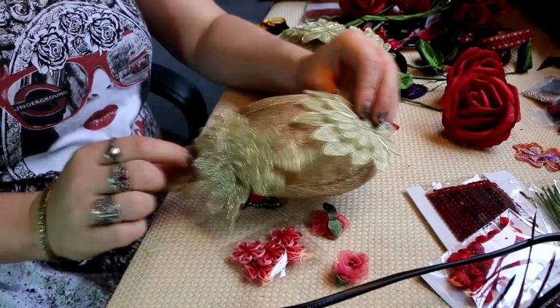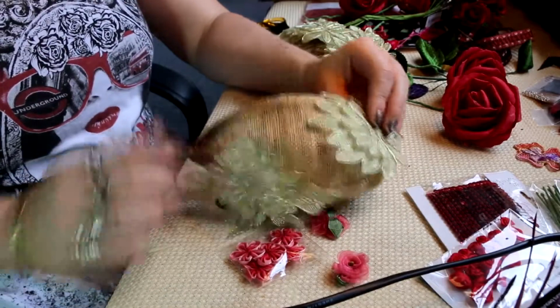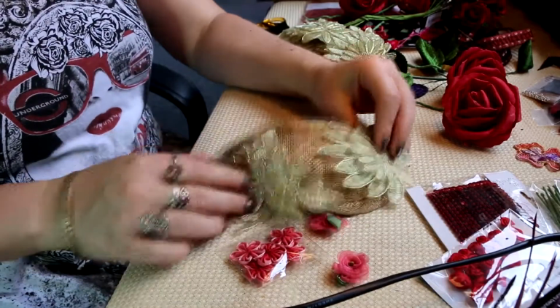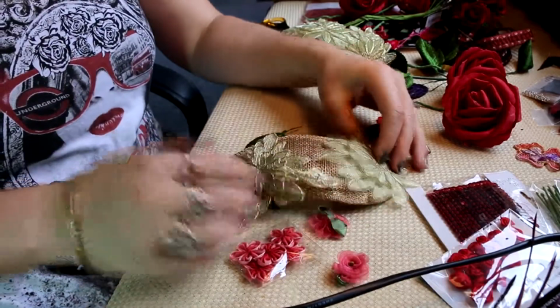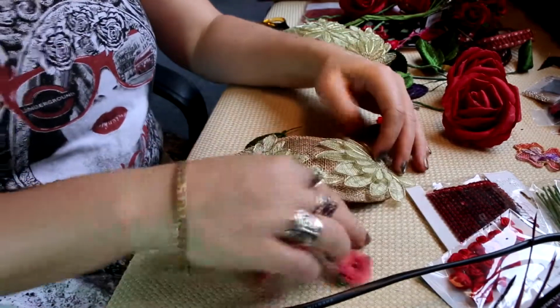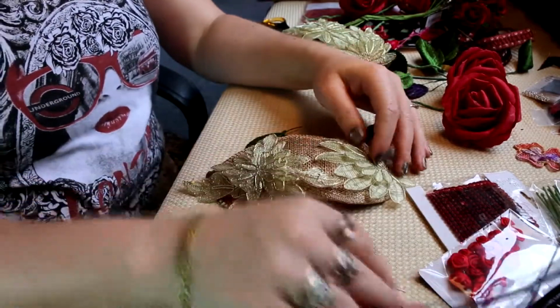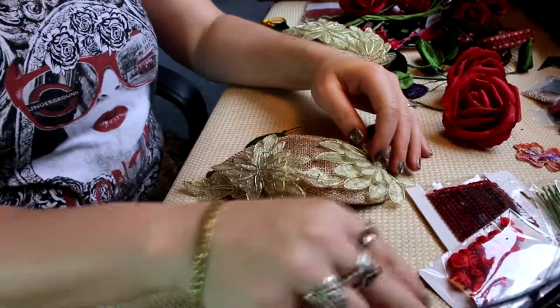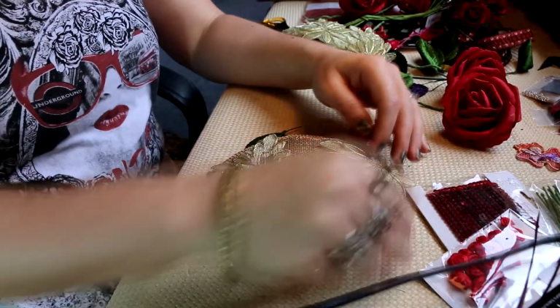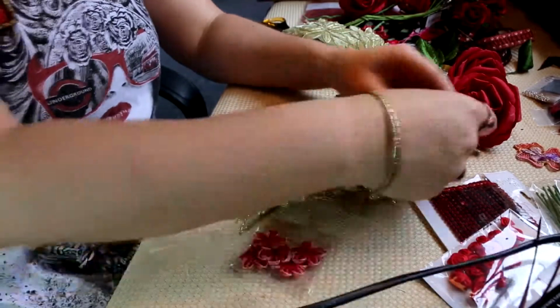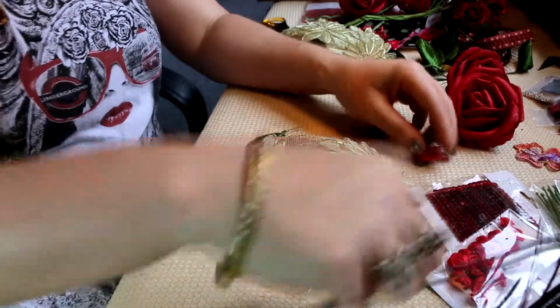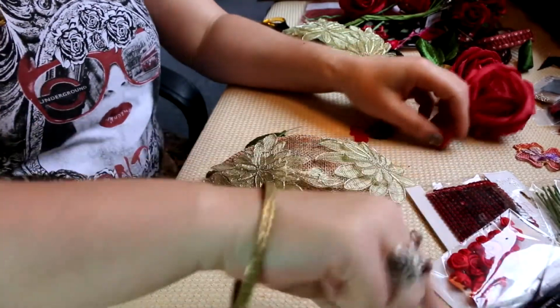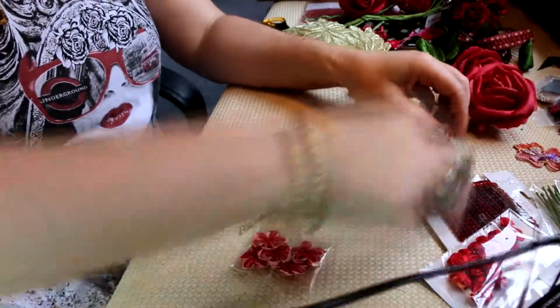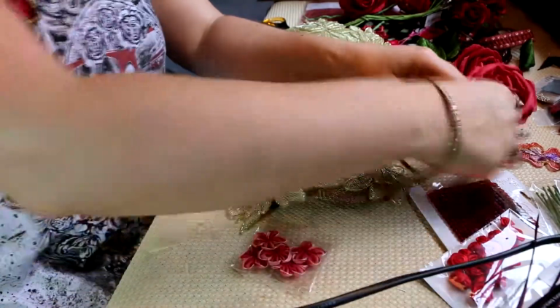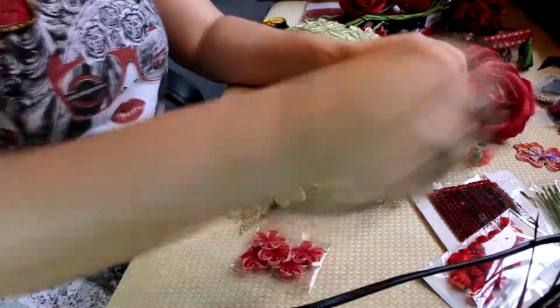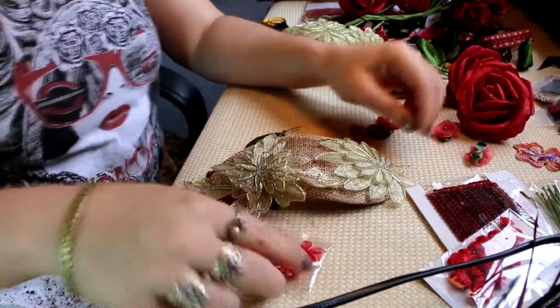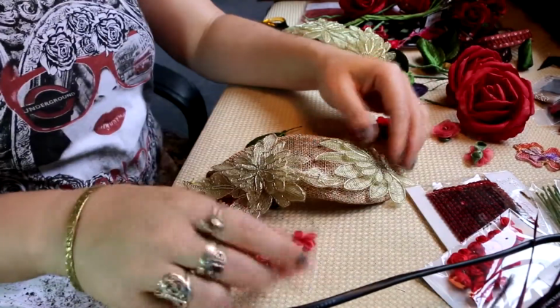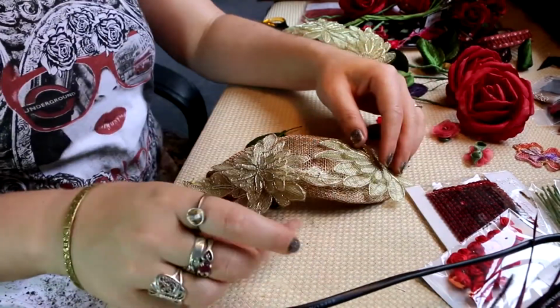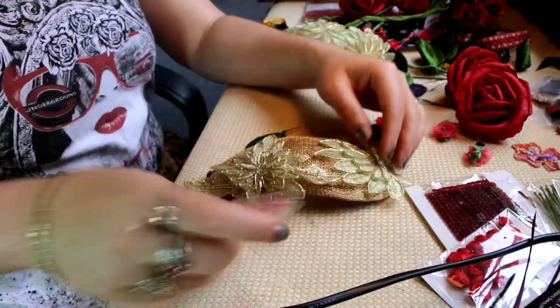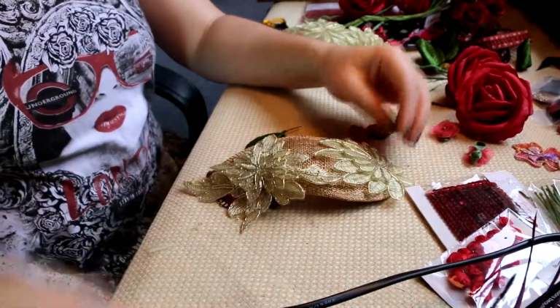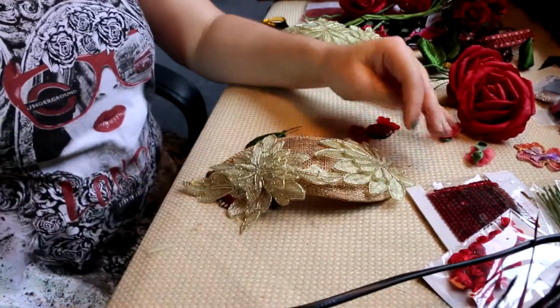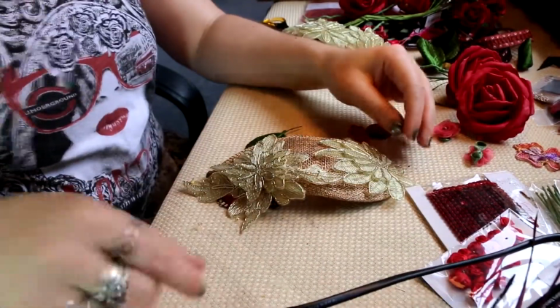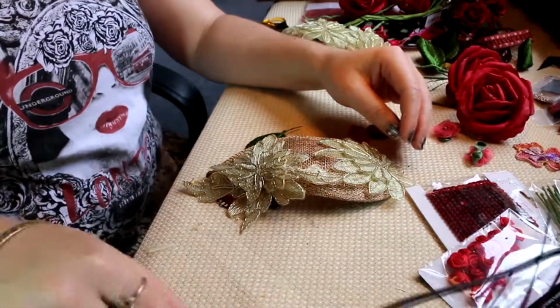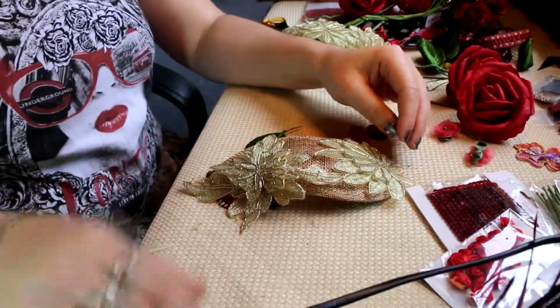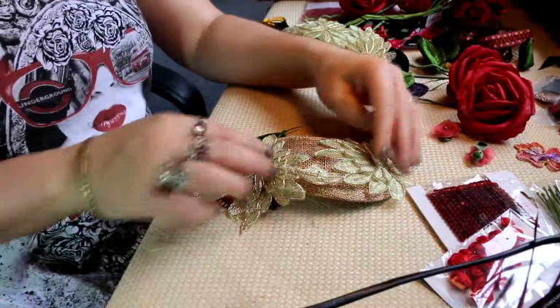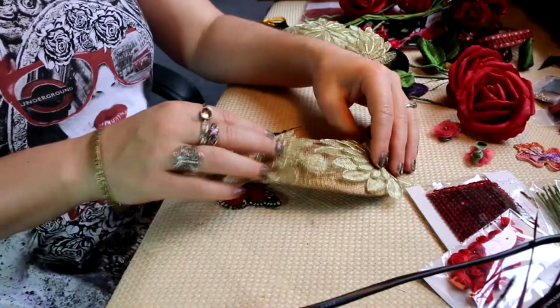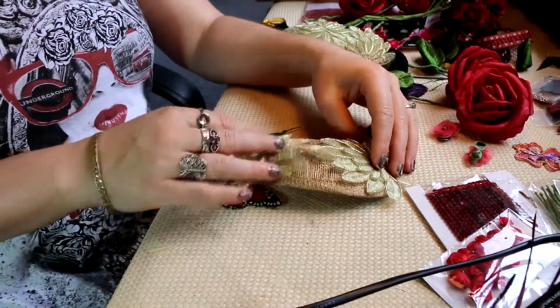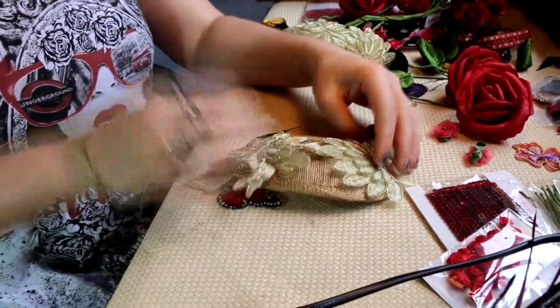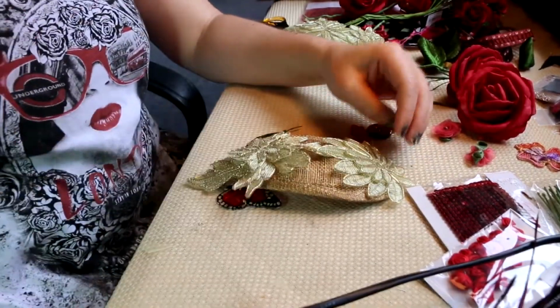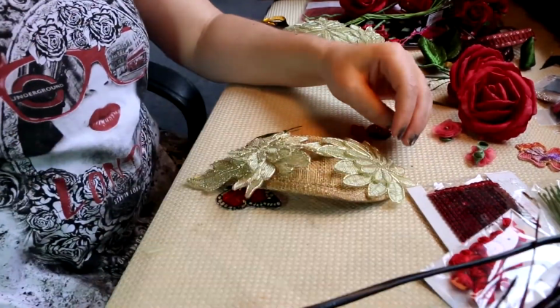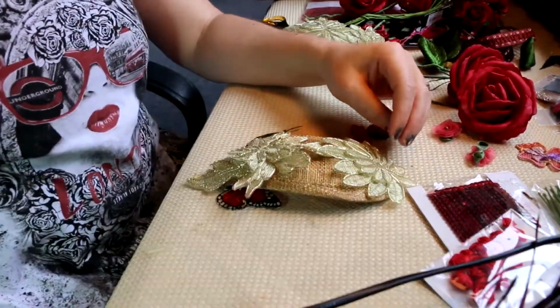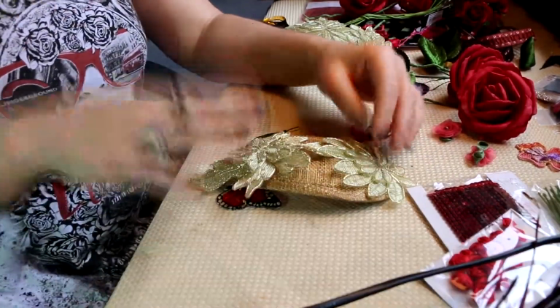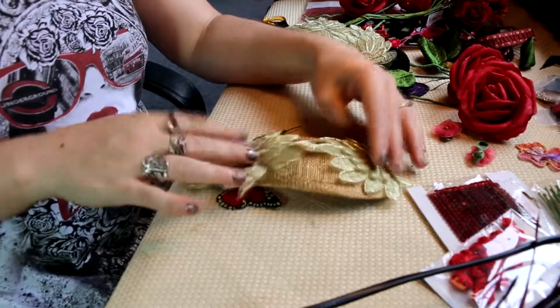I also have some little feathers that will sit at the back.